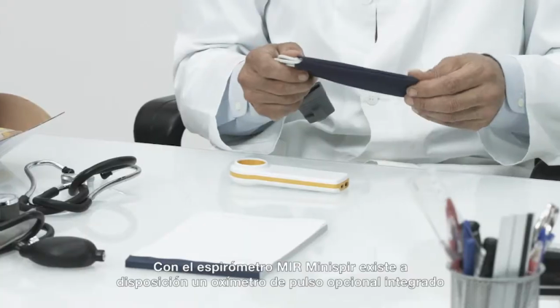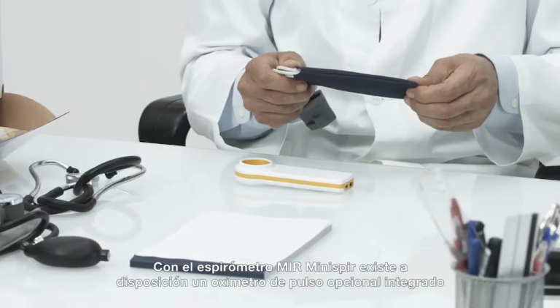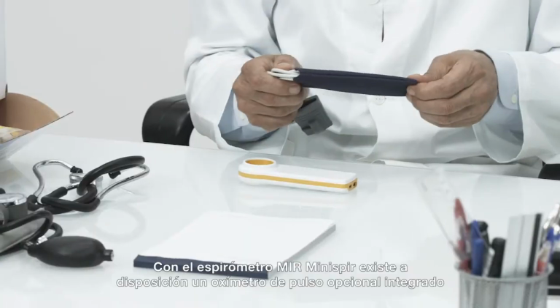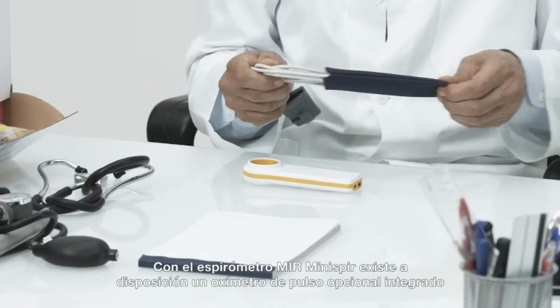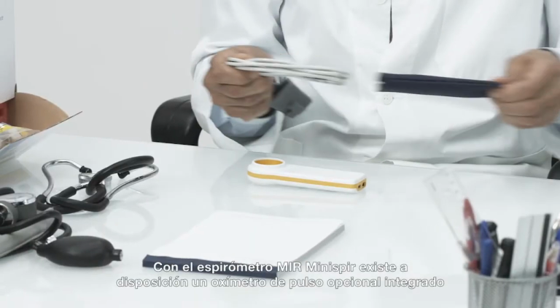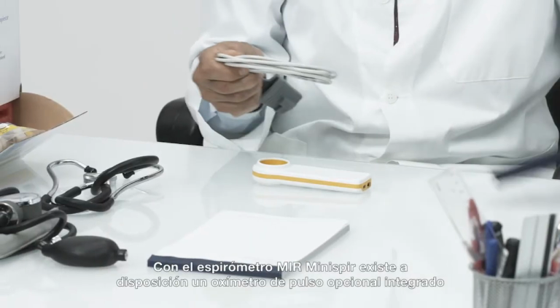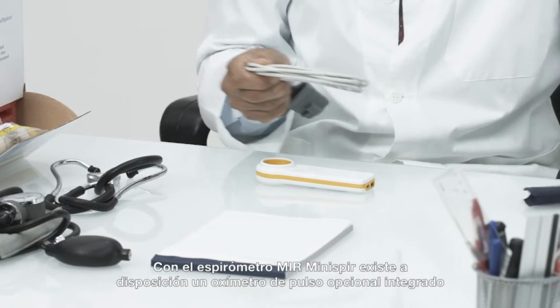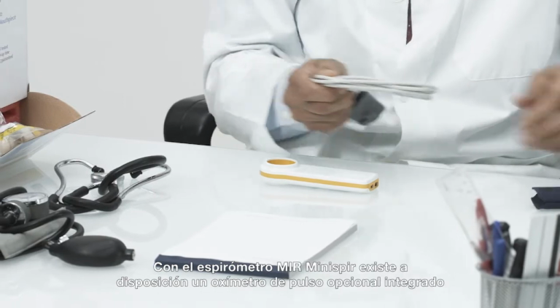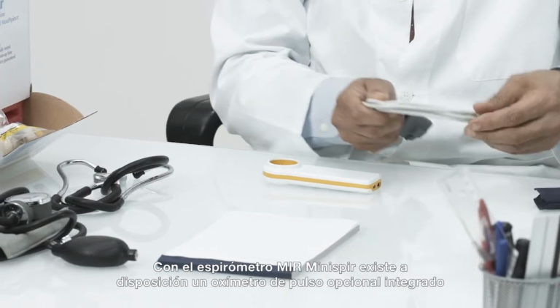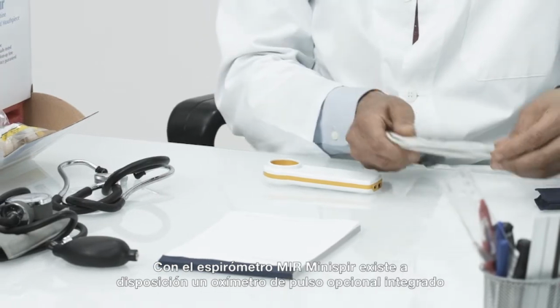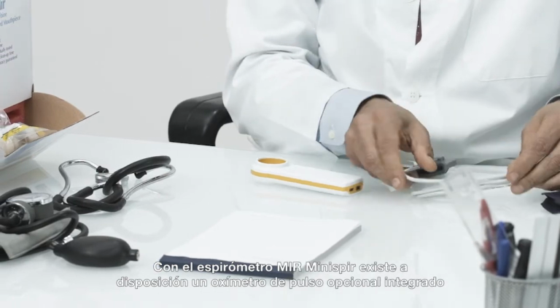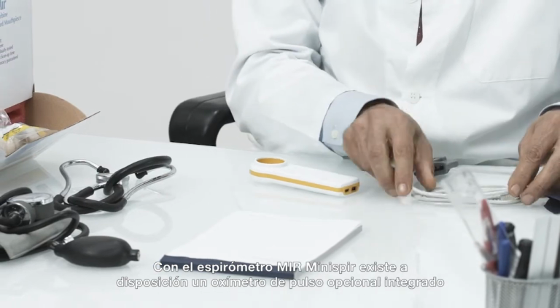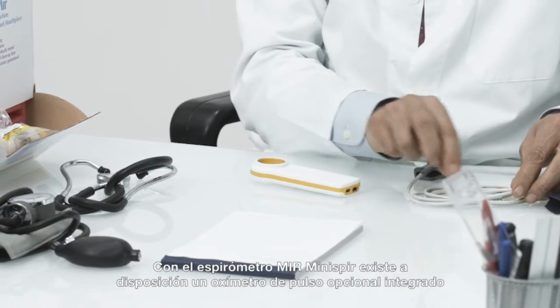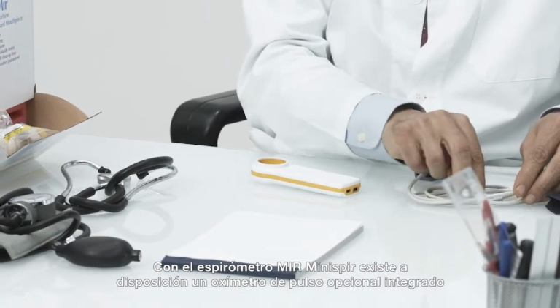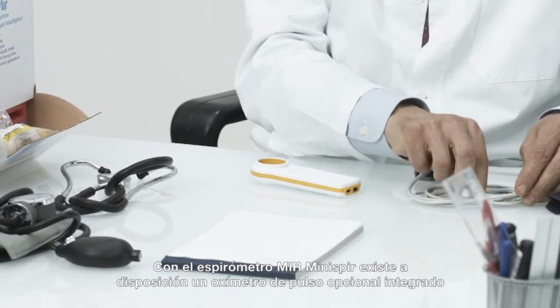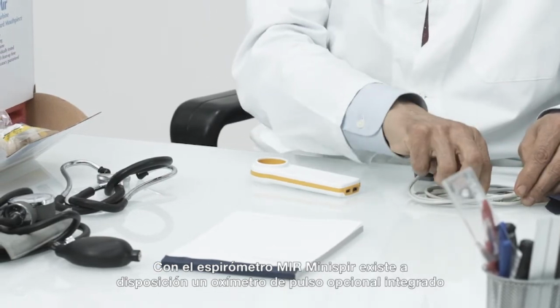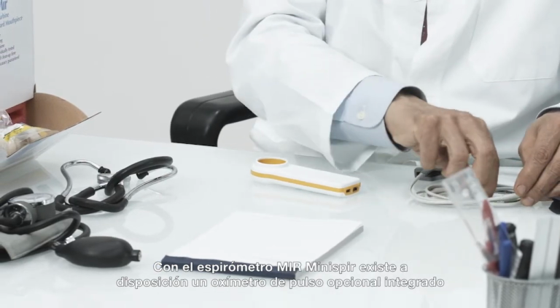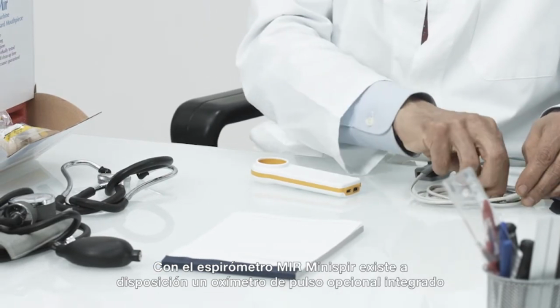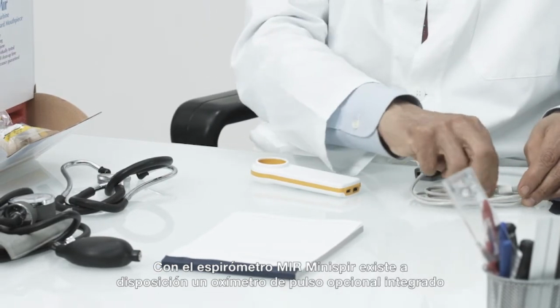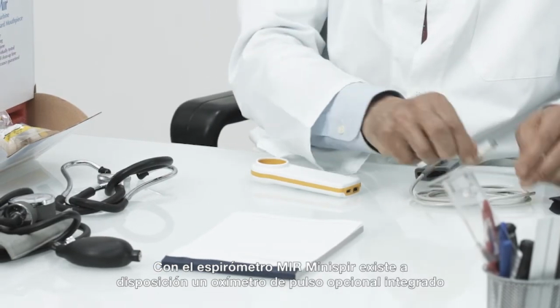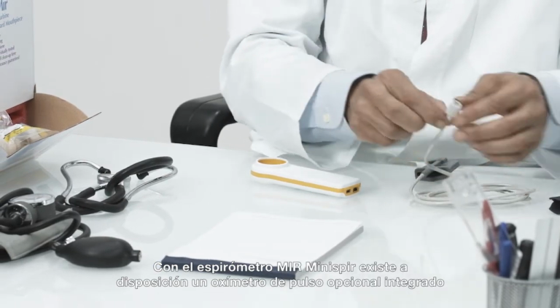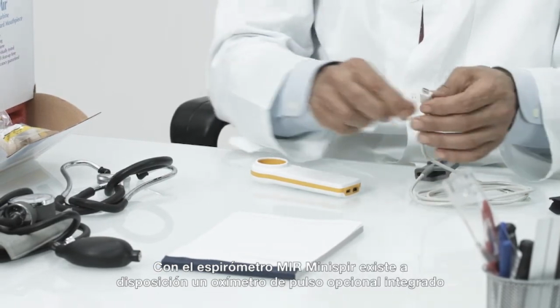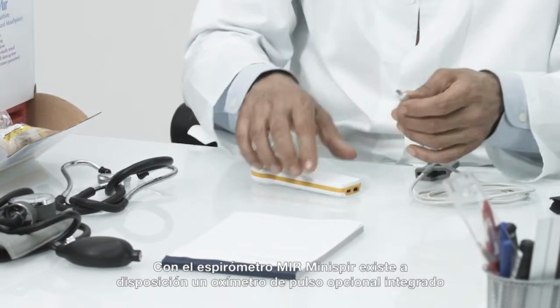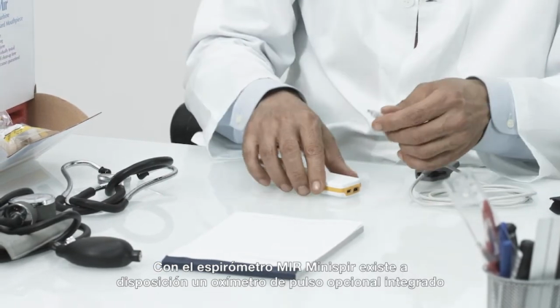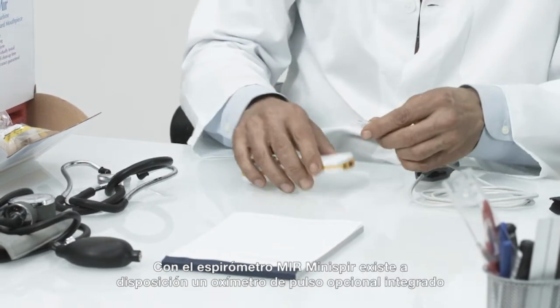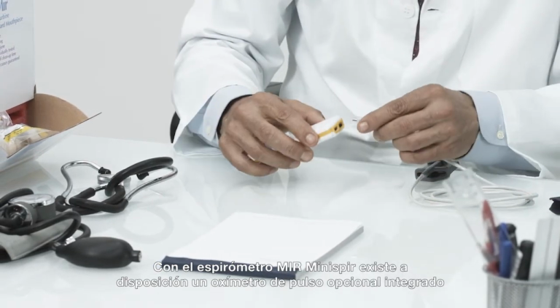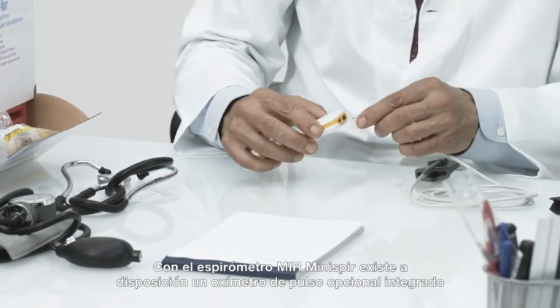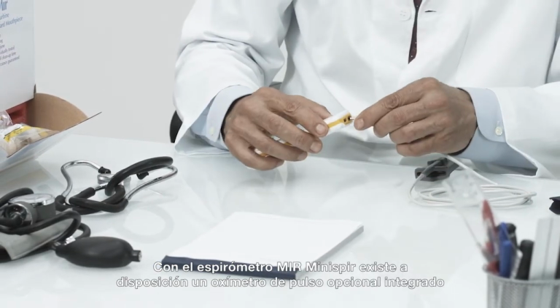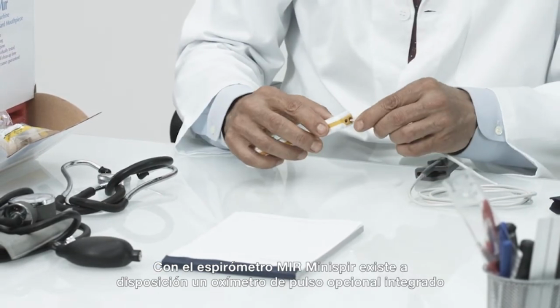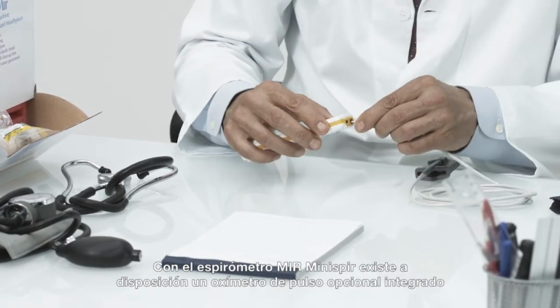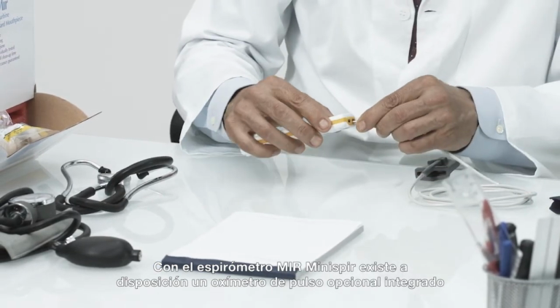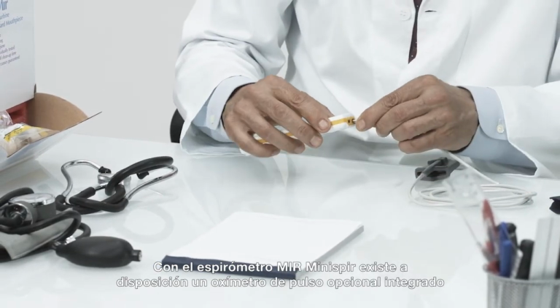Also, an optional integrated pulse oximeter is available for the MIR Mini Spir spirometer.